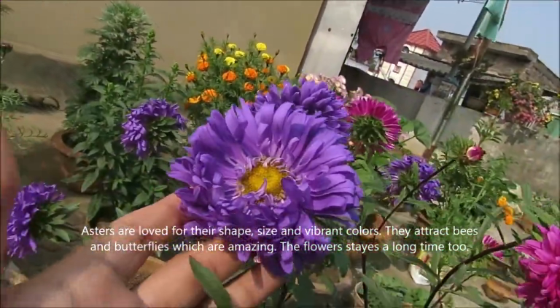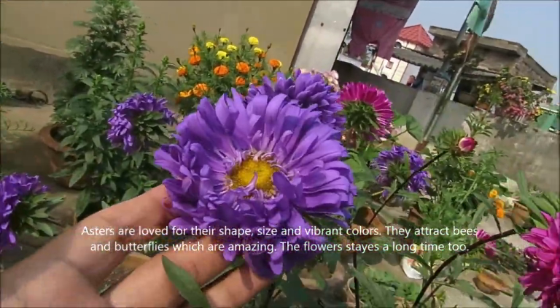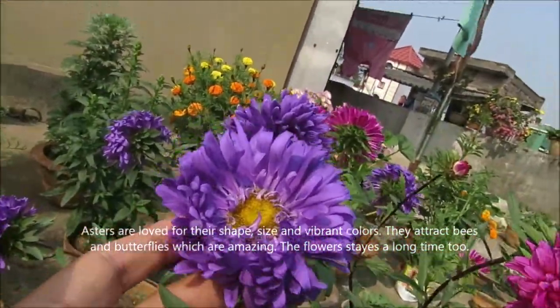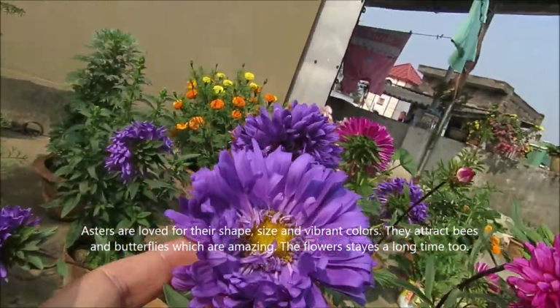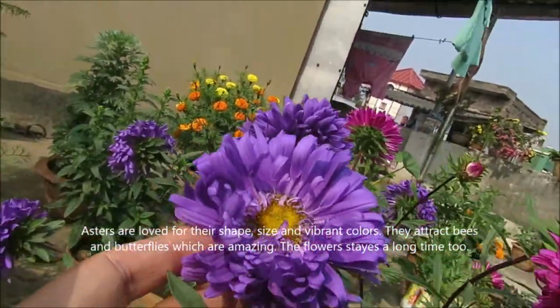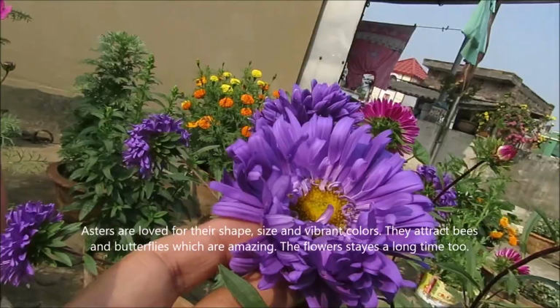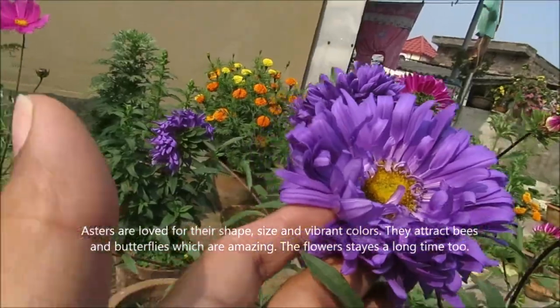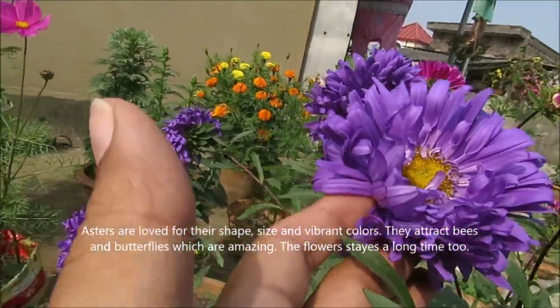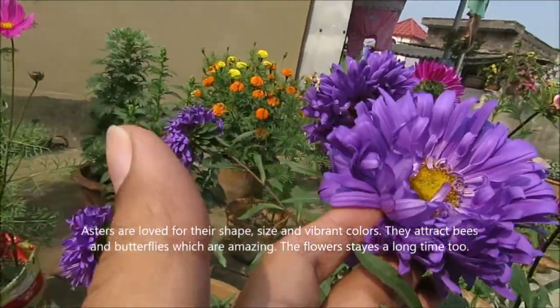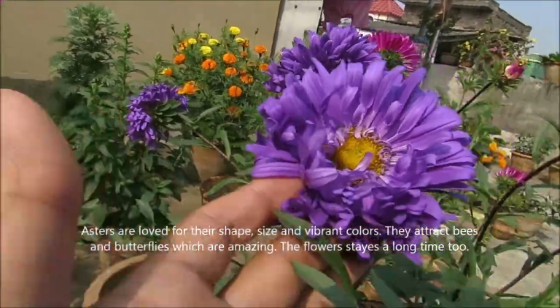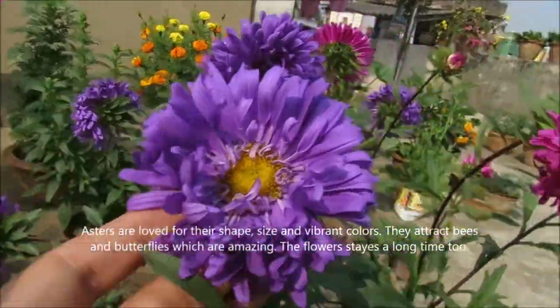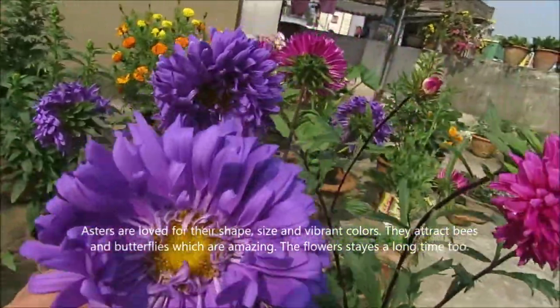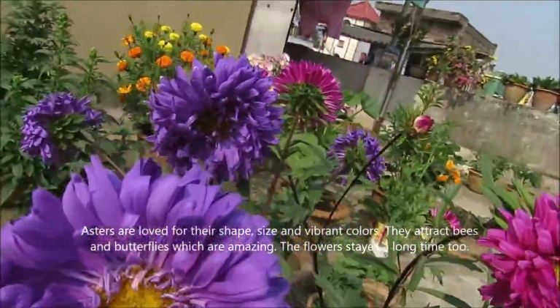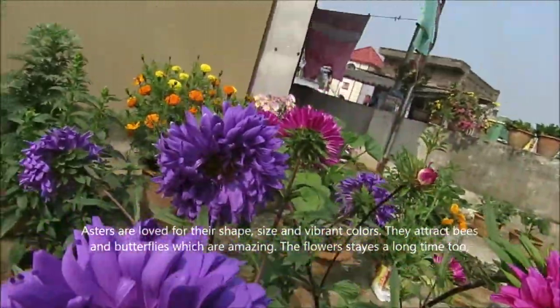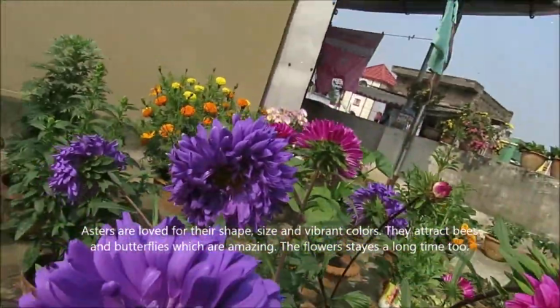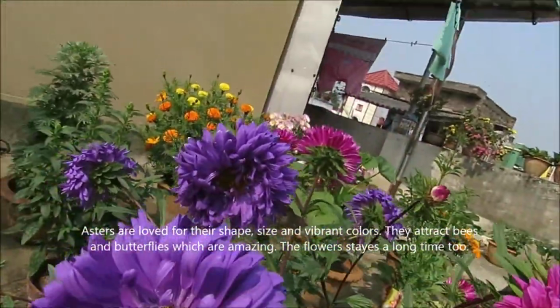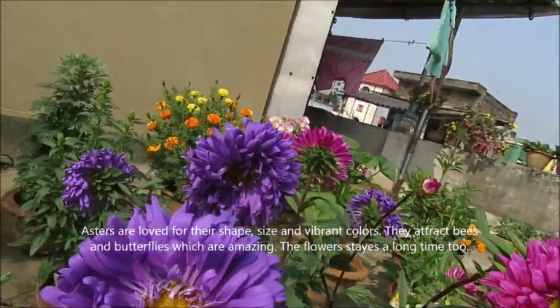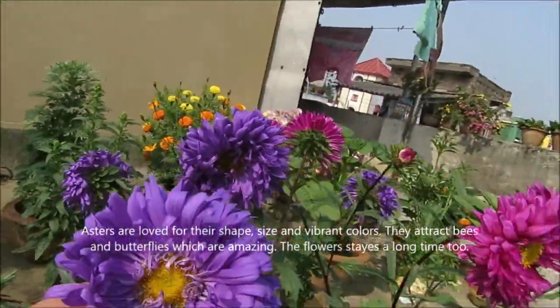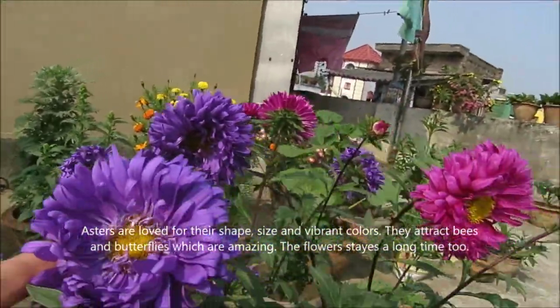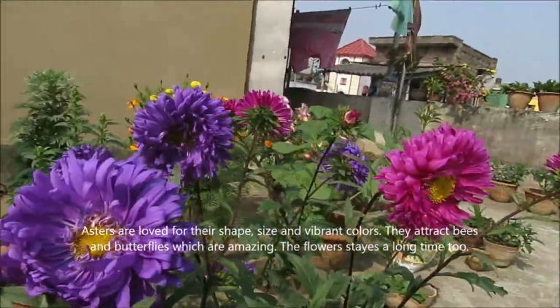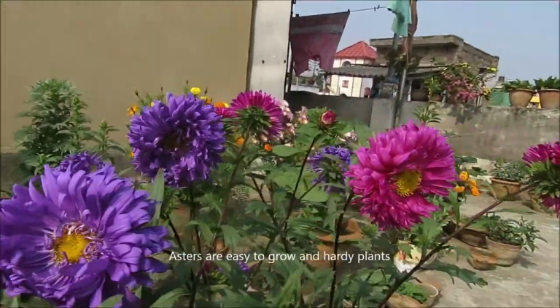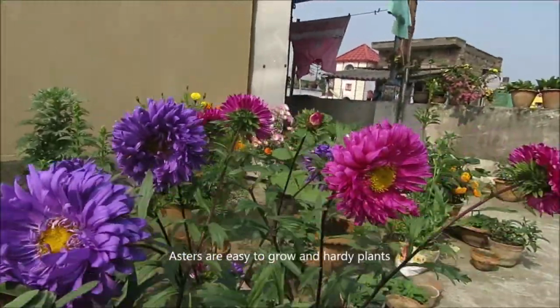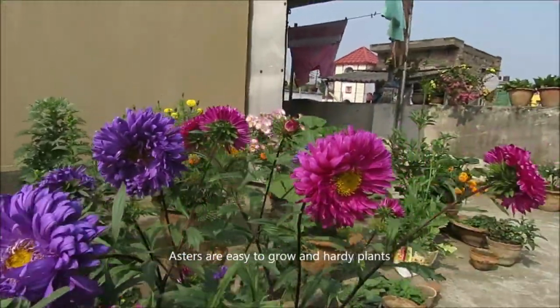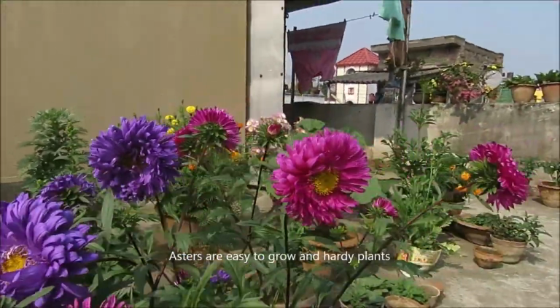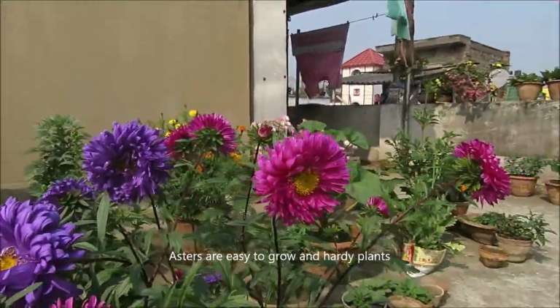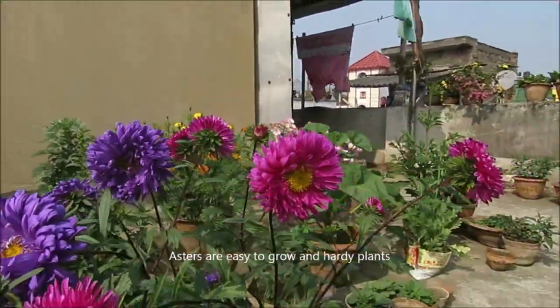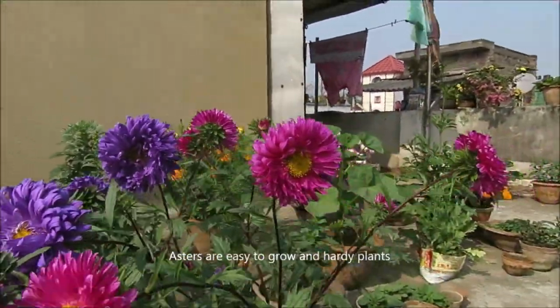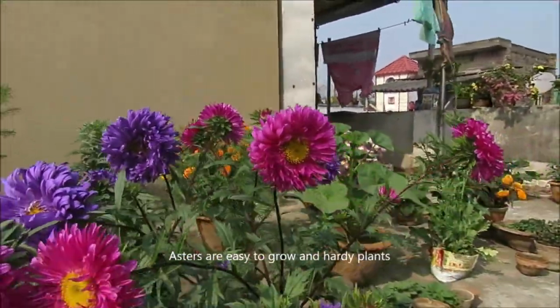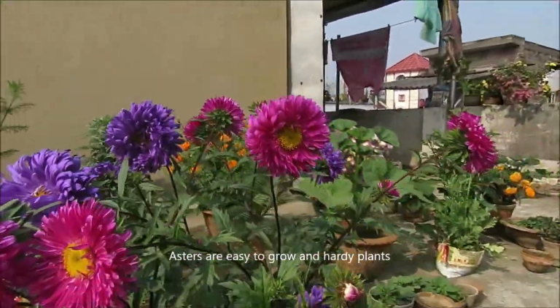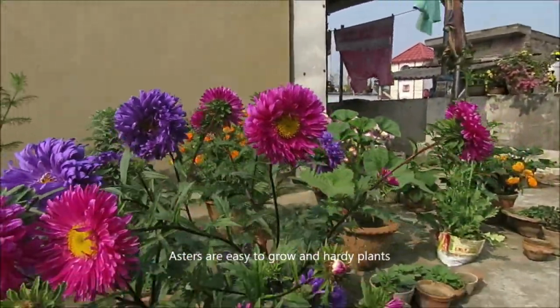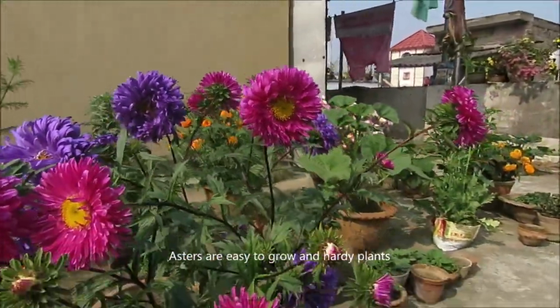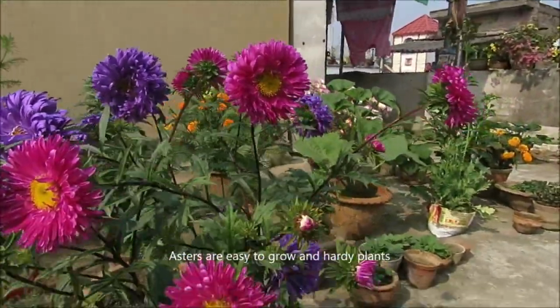Aster's flowers are also great as fresh cut flowers. You can cut the flowers and bring them into your house.